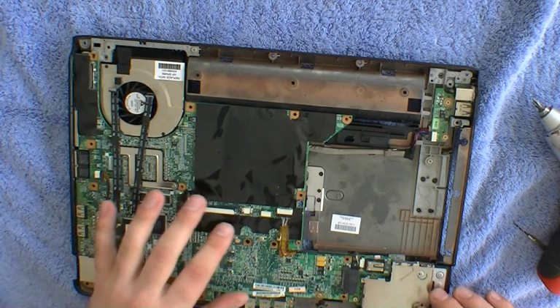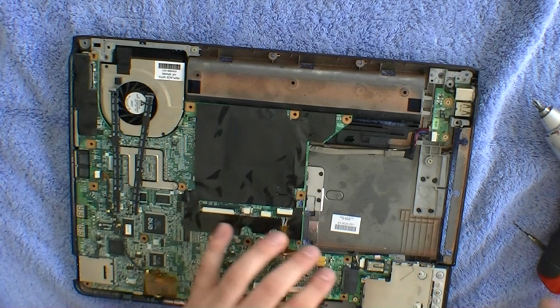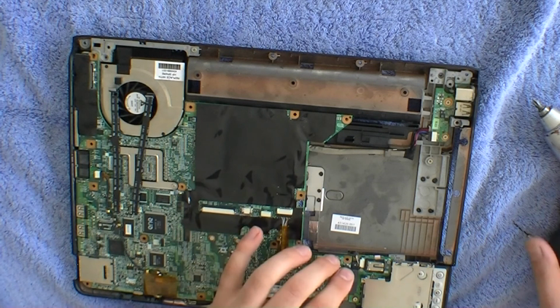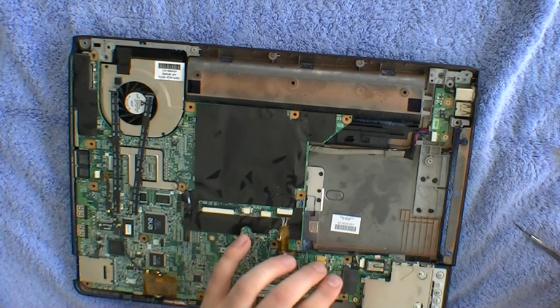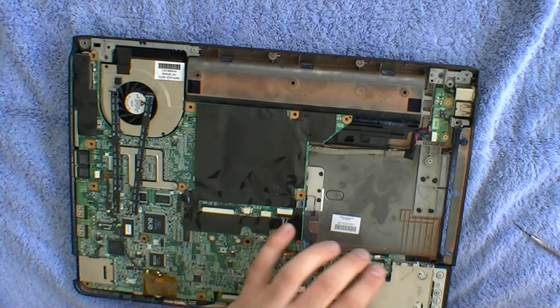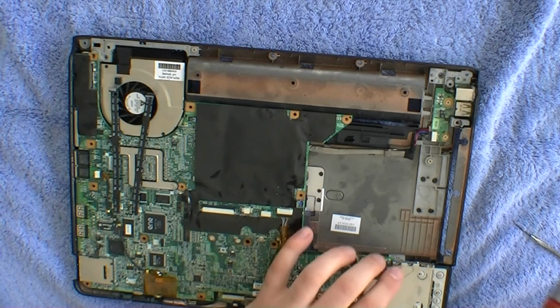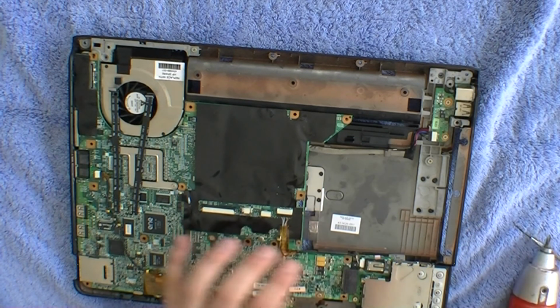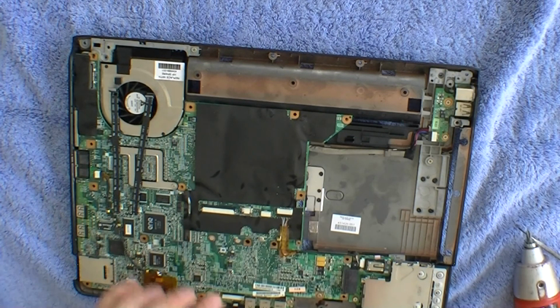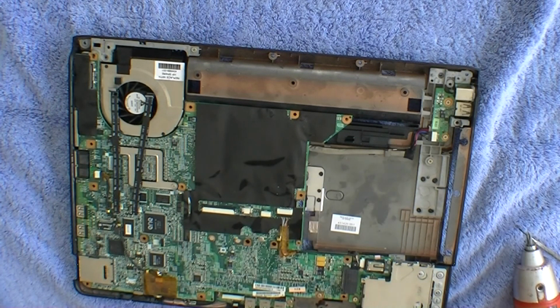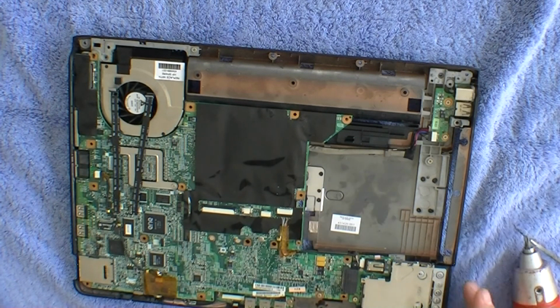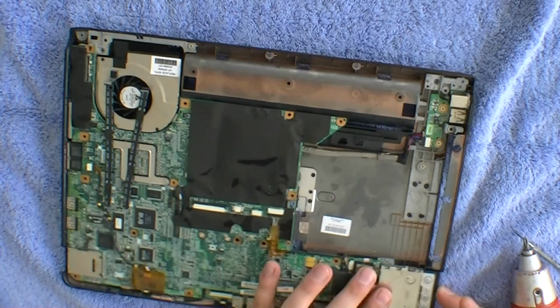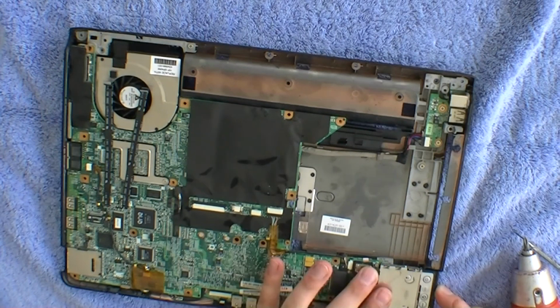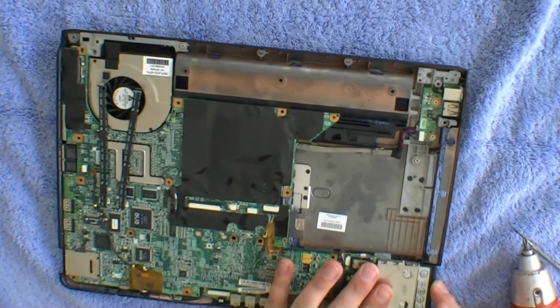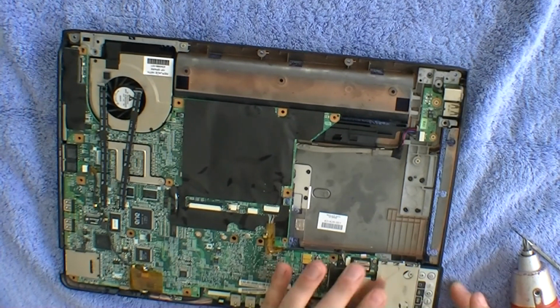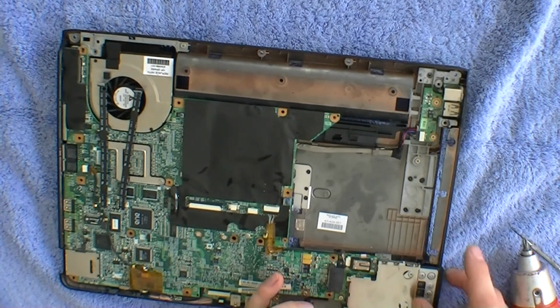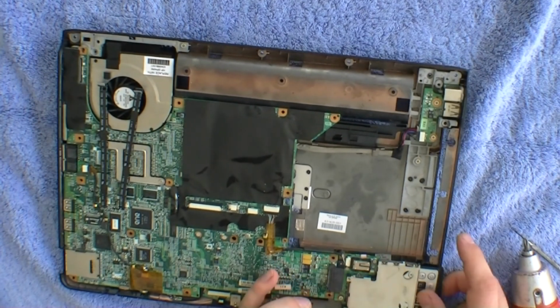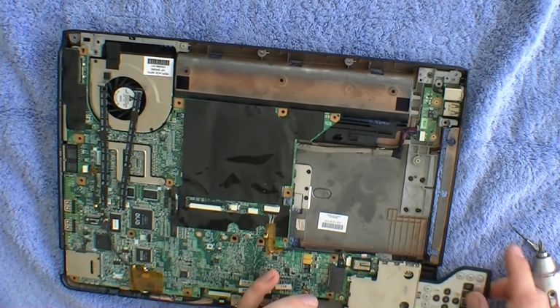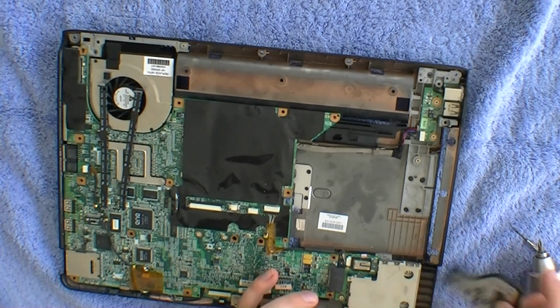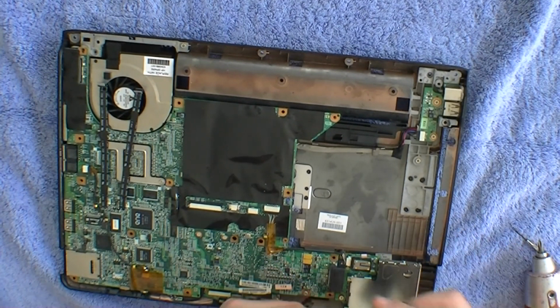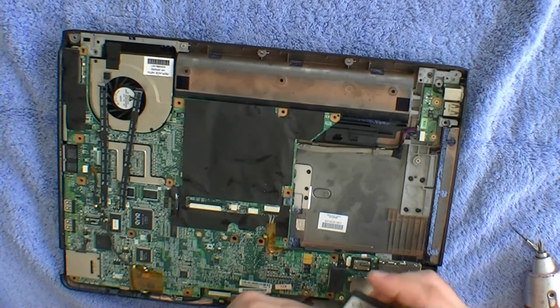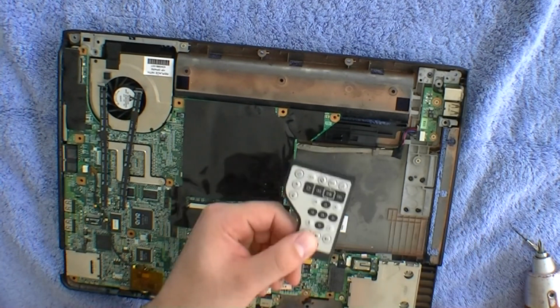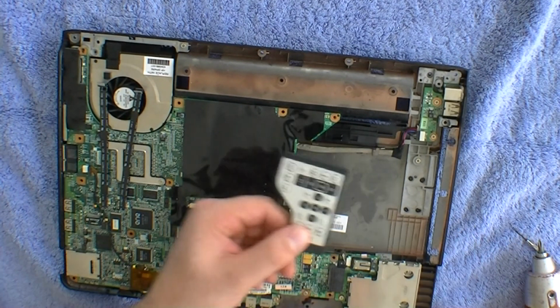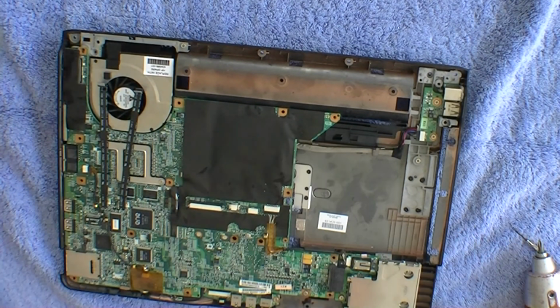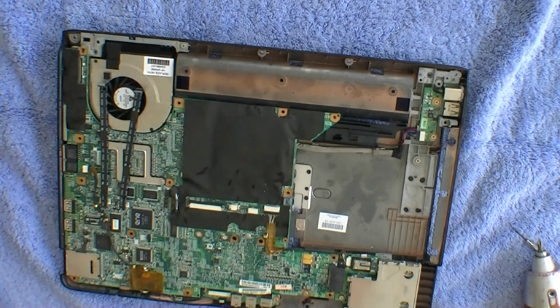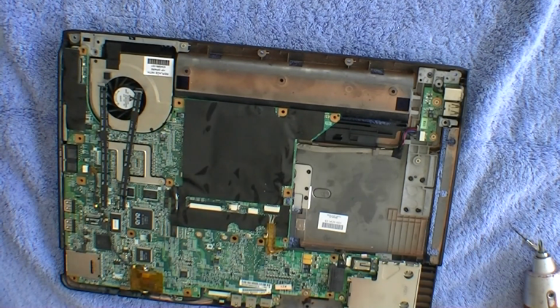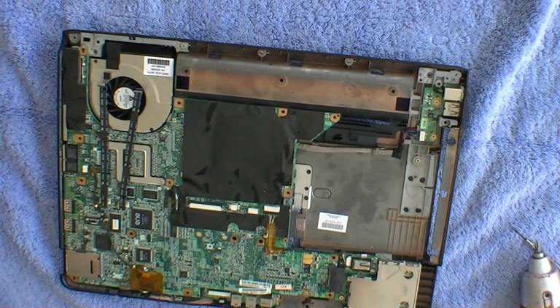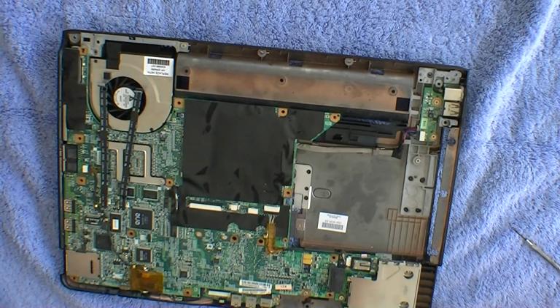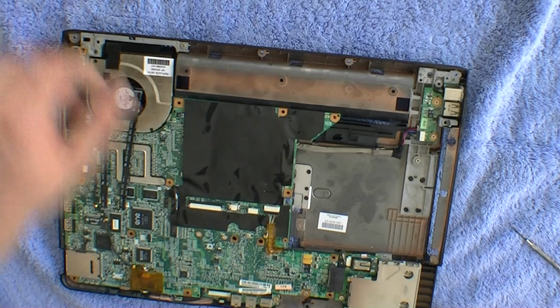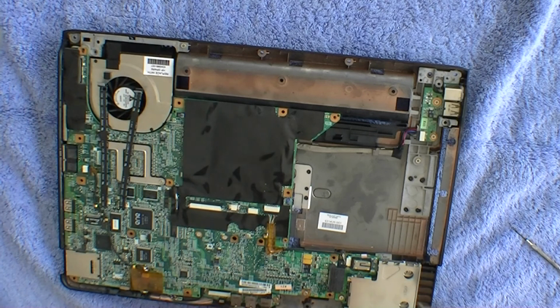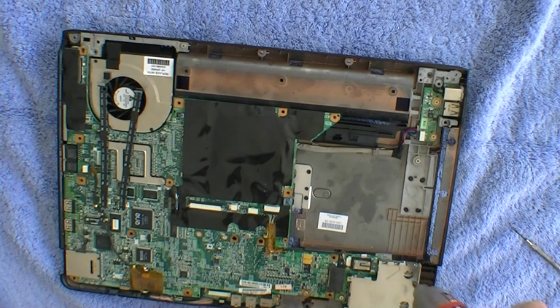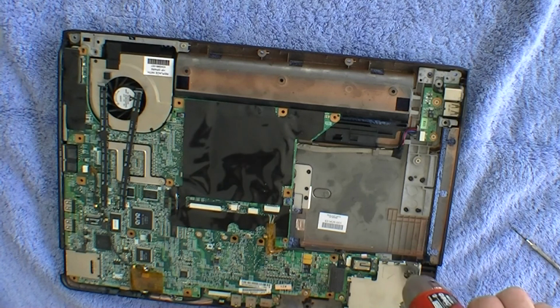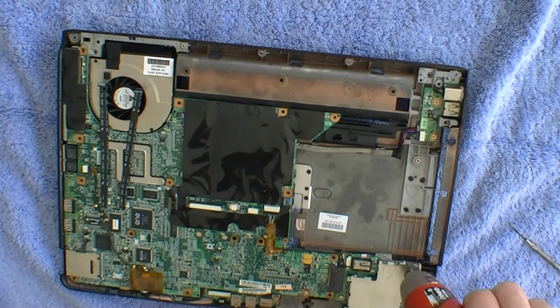Most people don't know that these laptops come with a media remote inserted in the side.